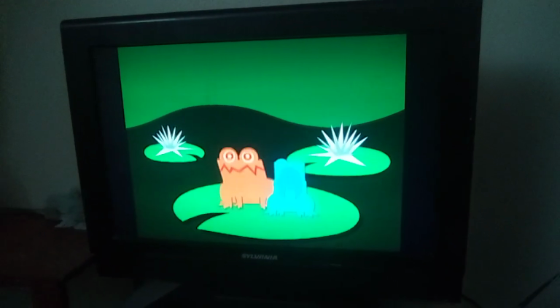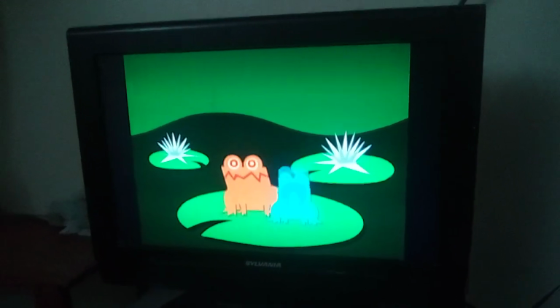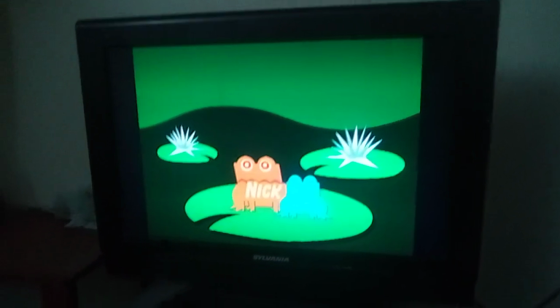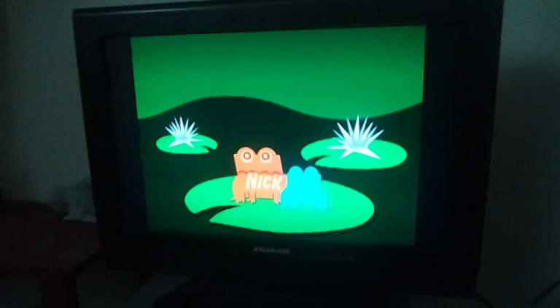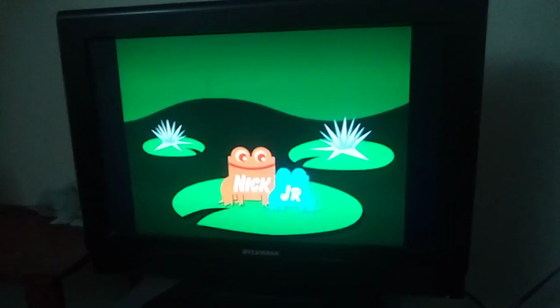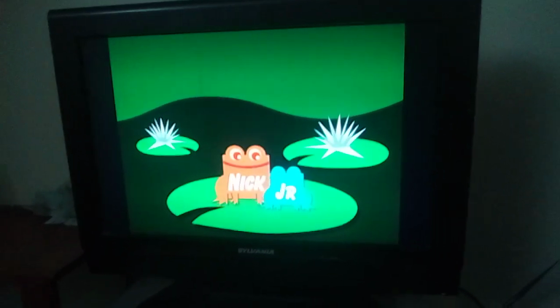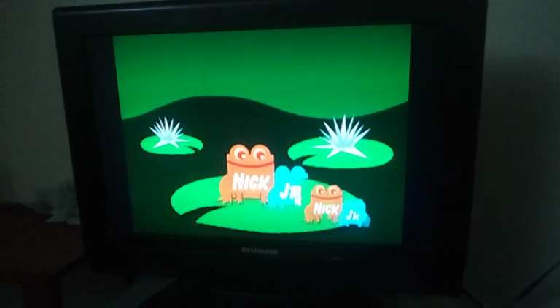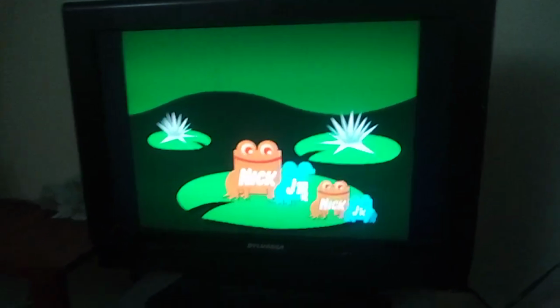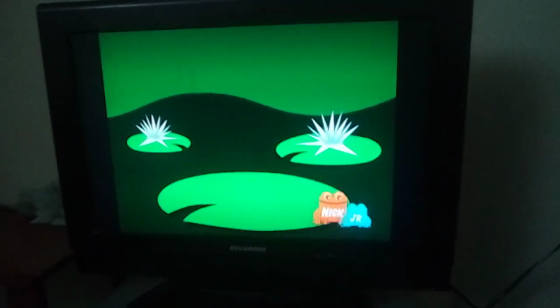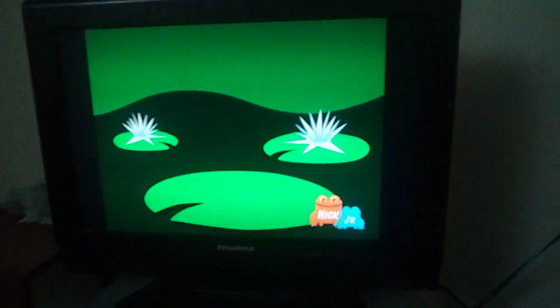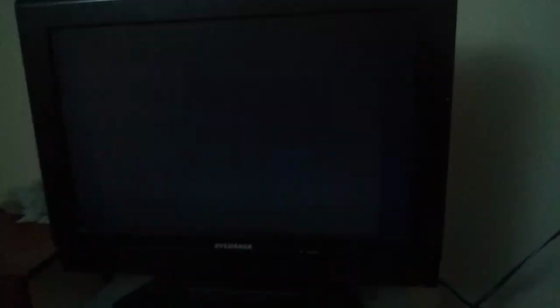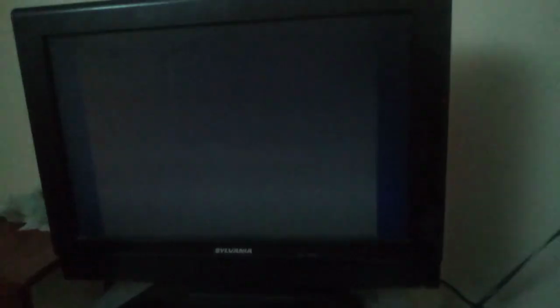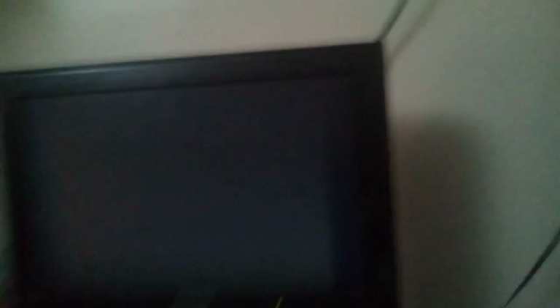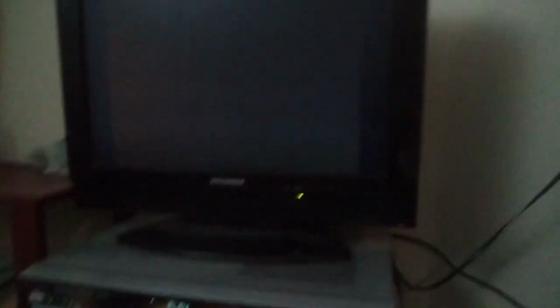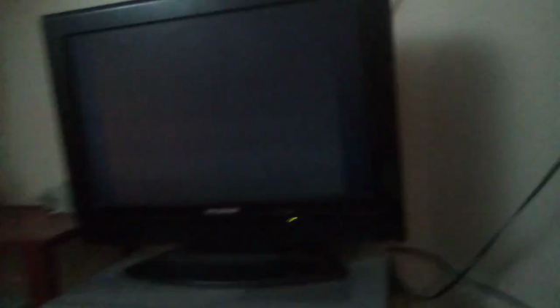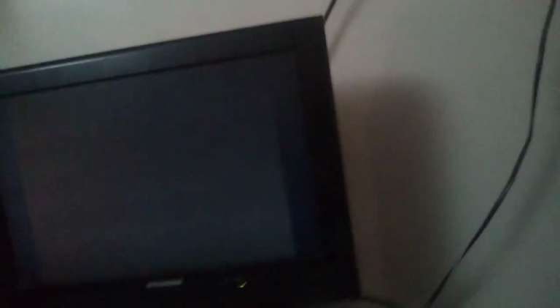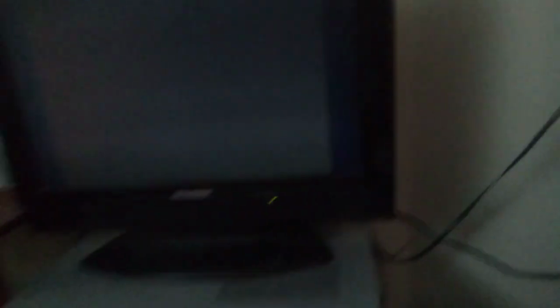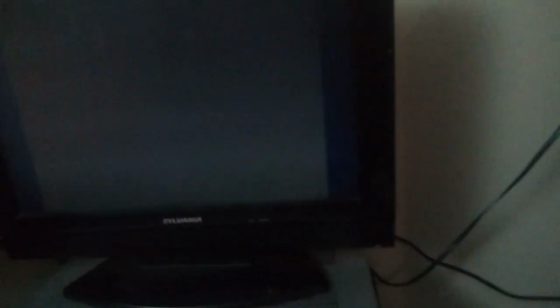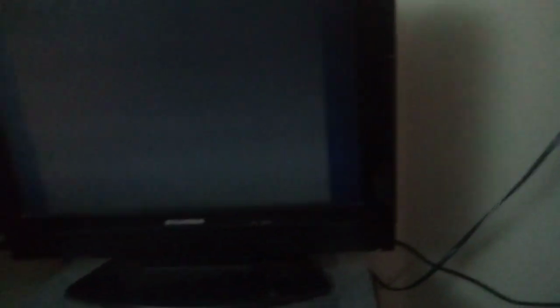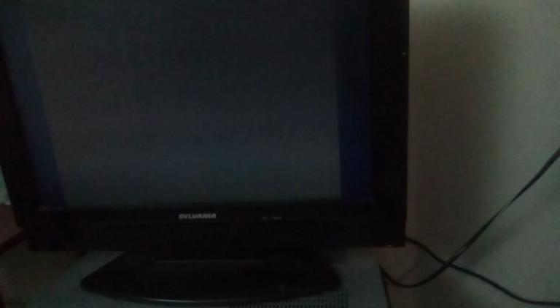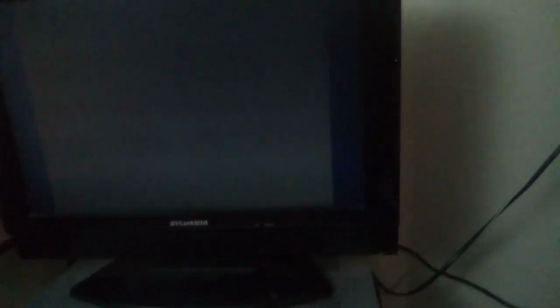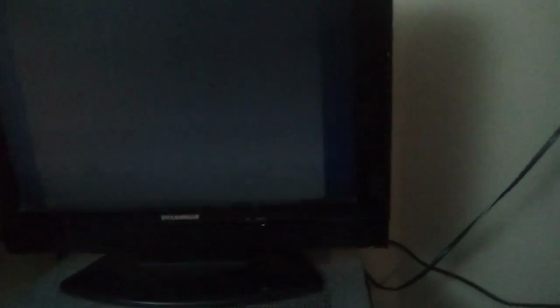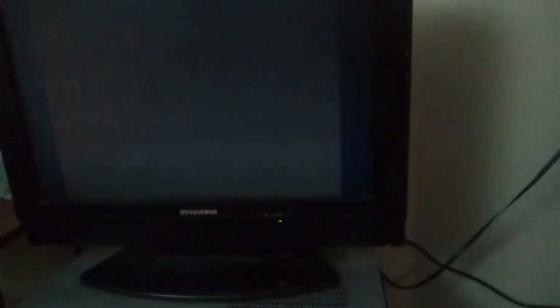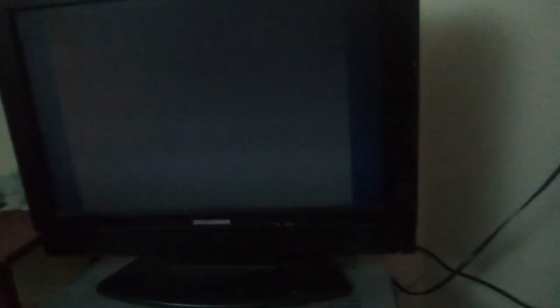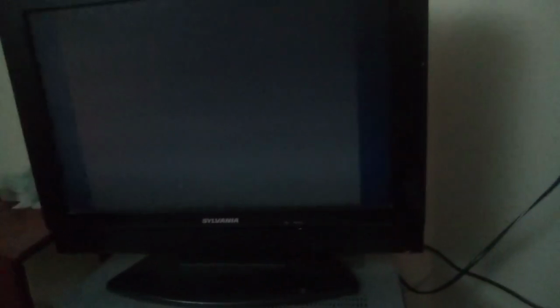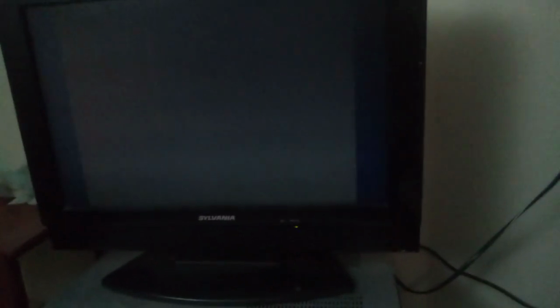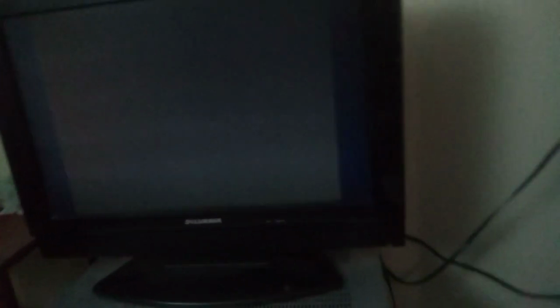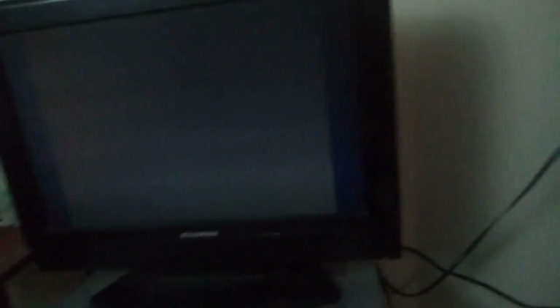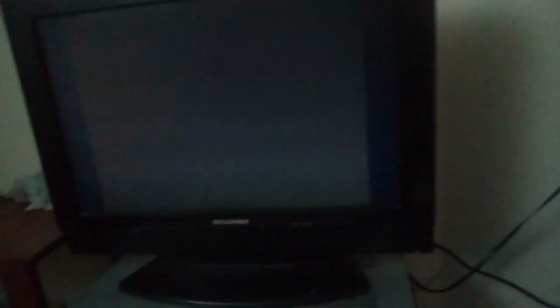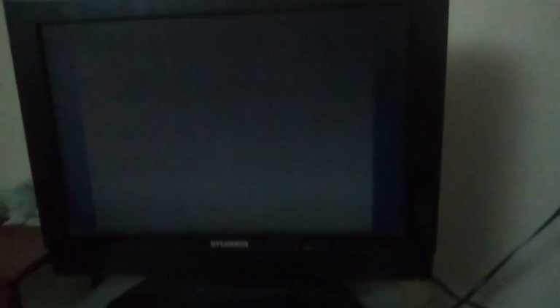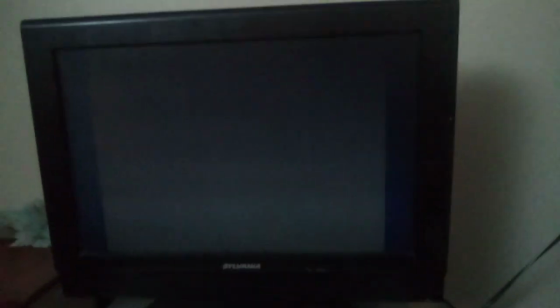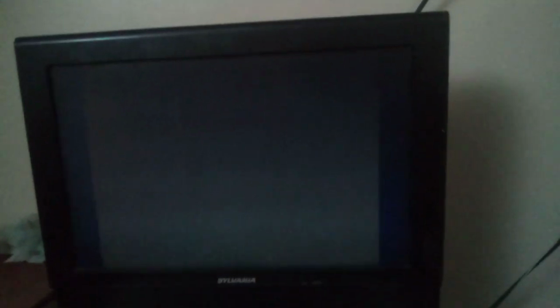Here's a glitch at the Nick Jr. Frogs logo. That's strange and funny.